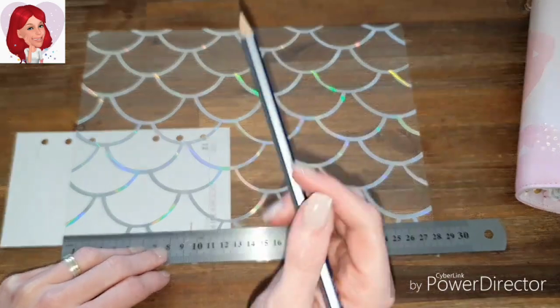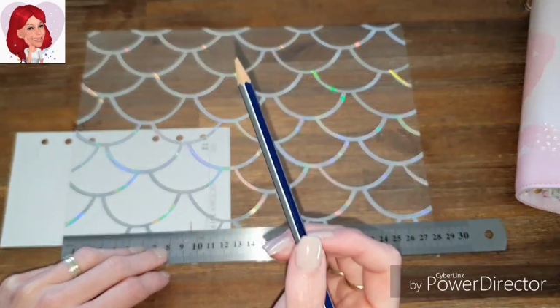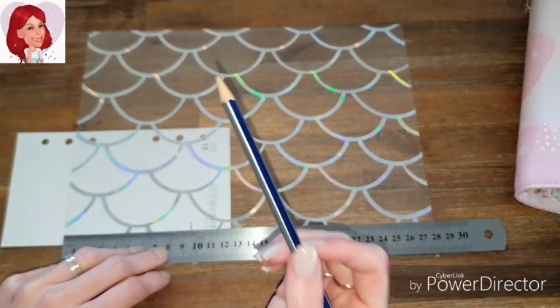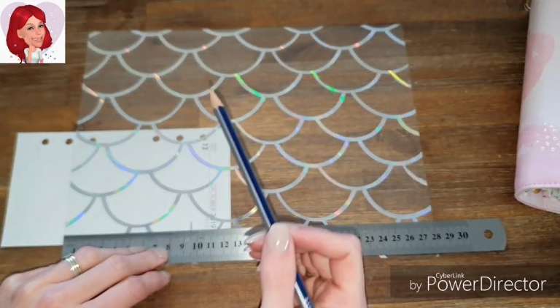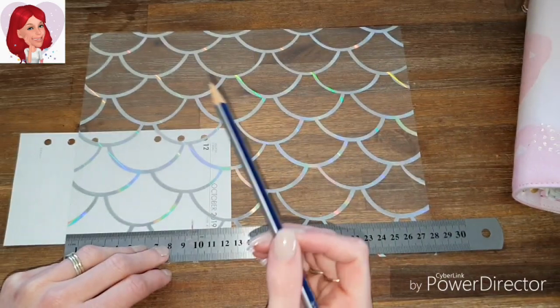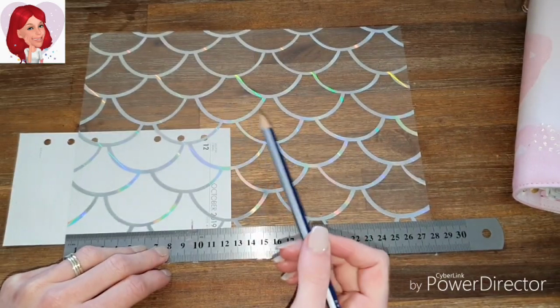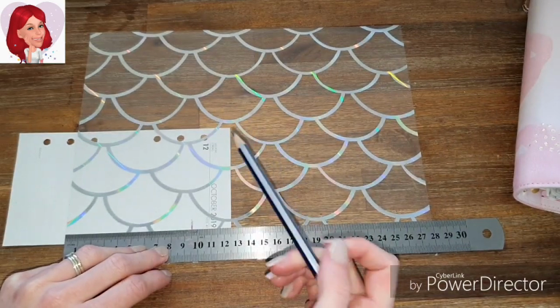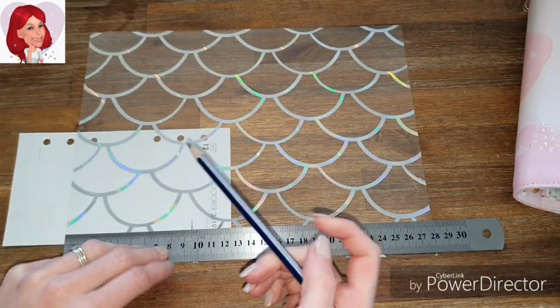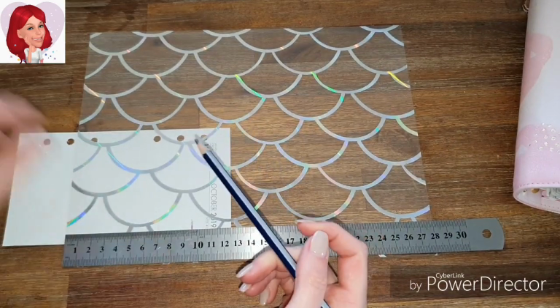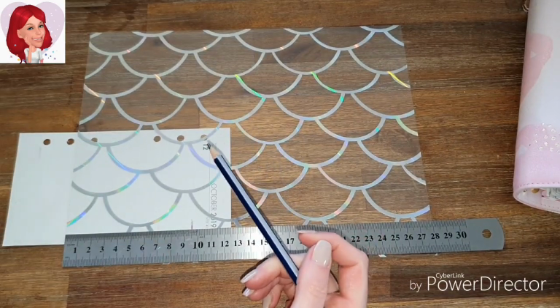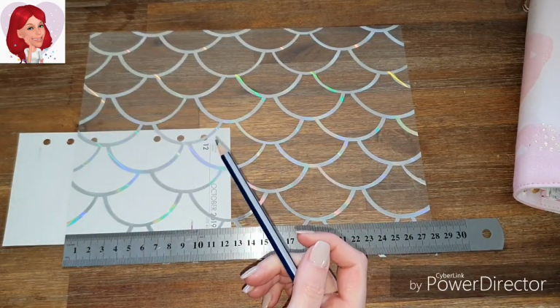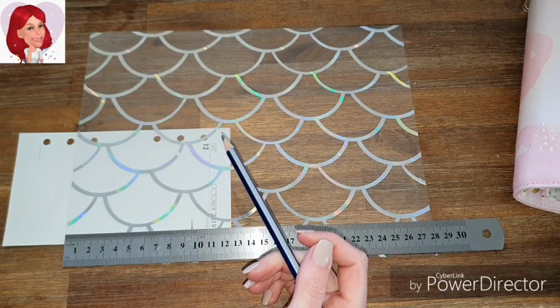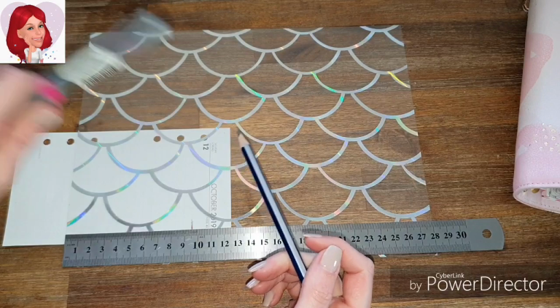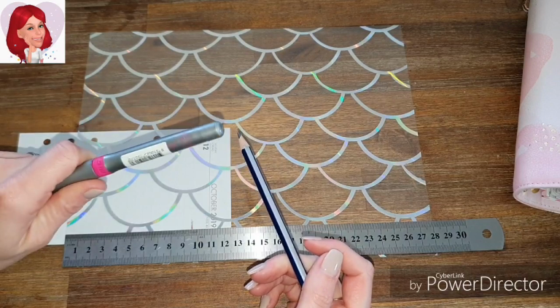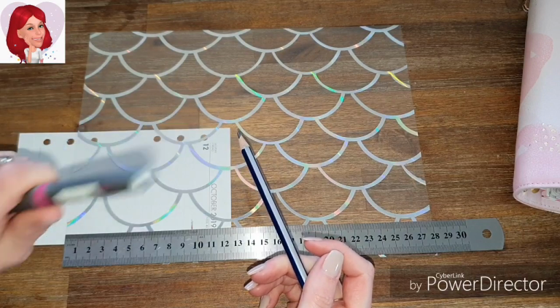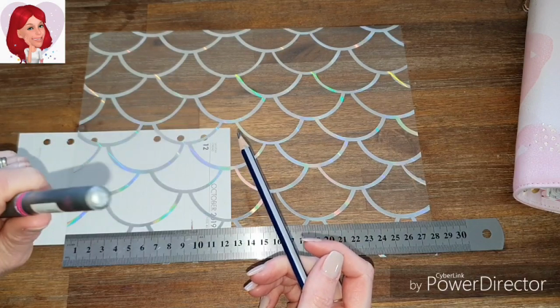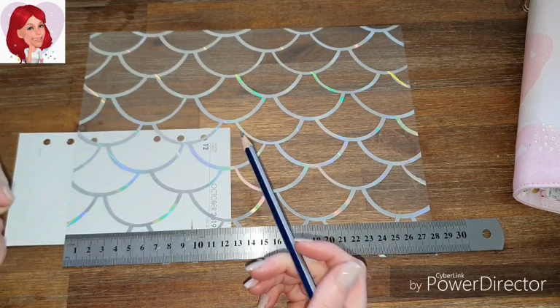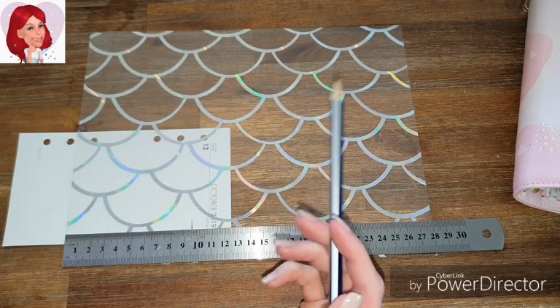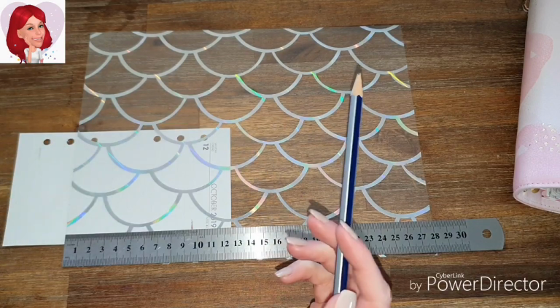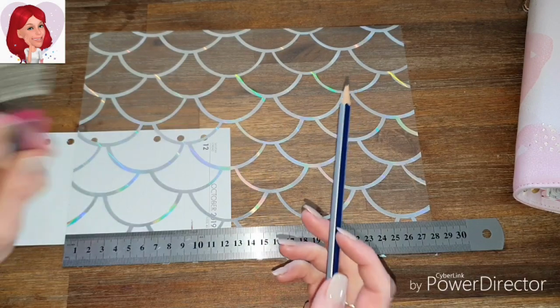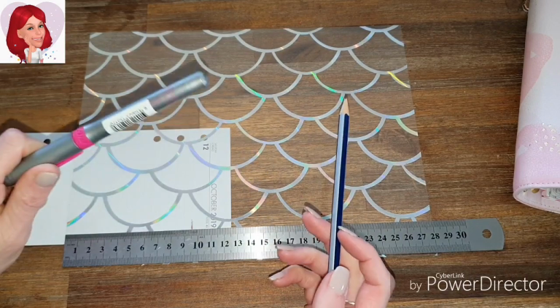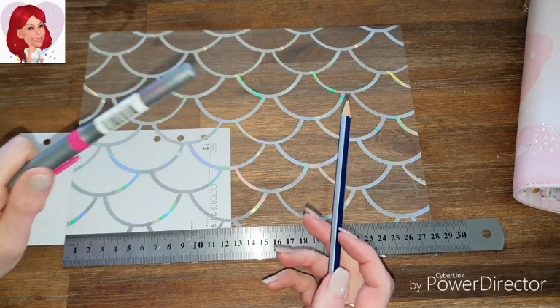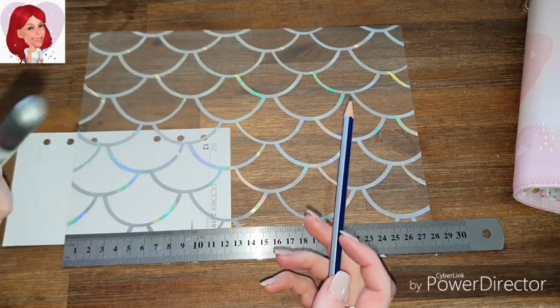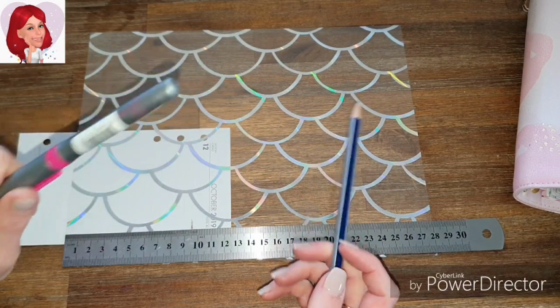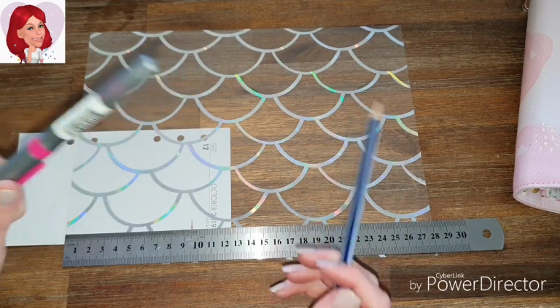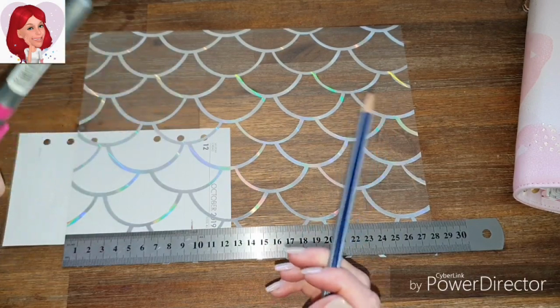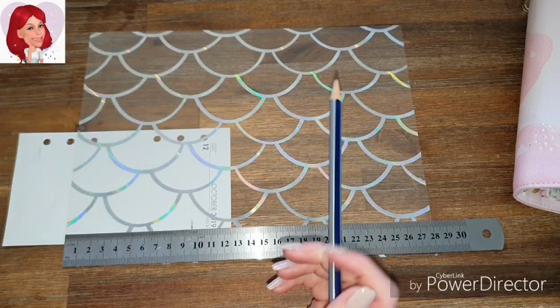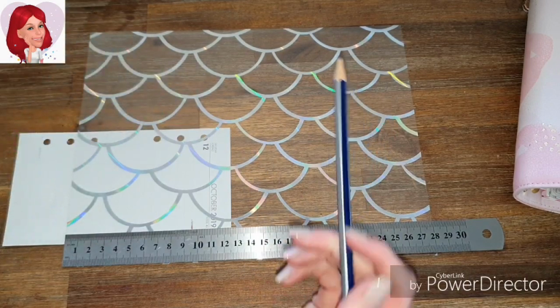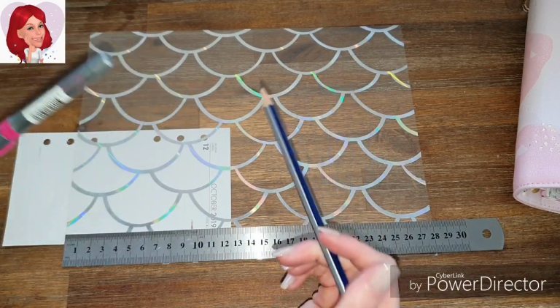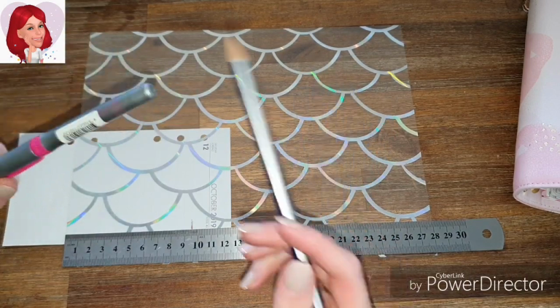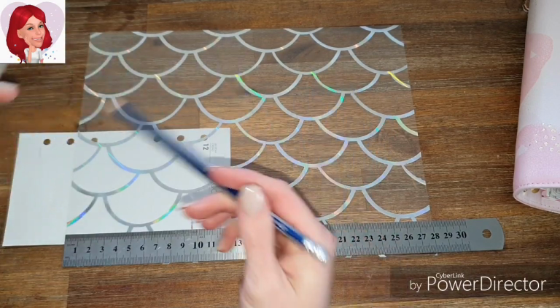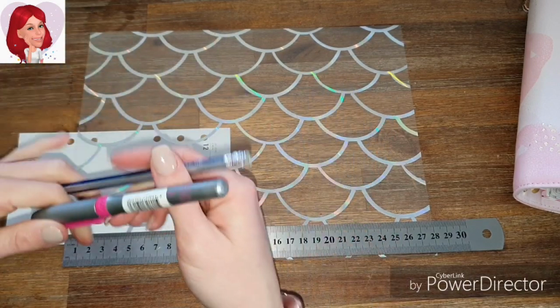But if not, you can use a permanent pen marker. I'll show you how that works.